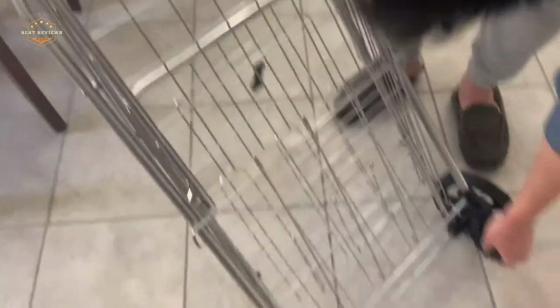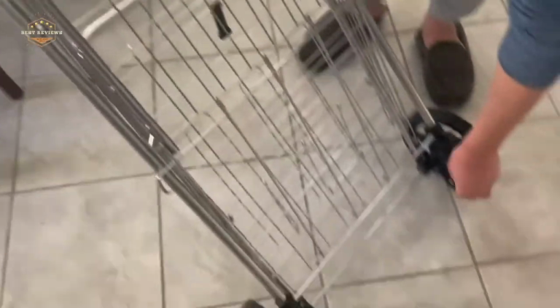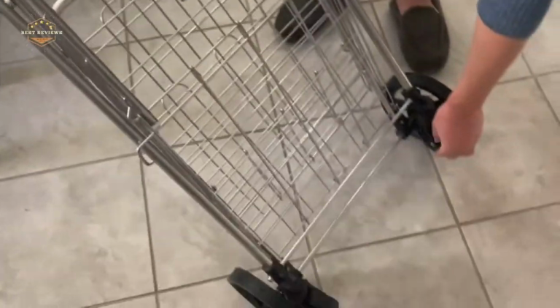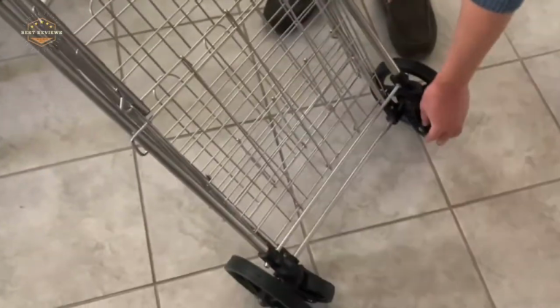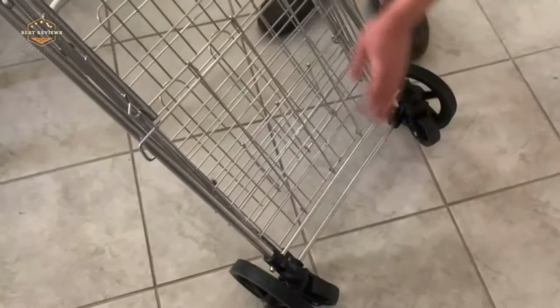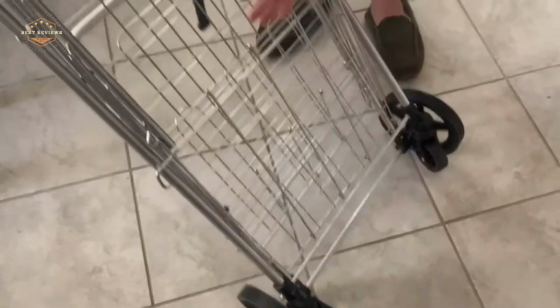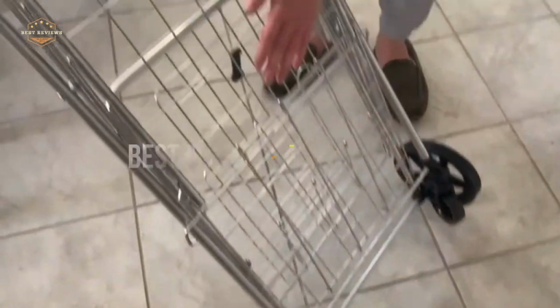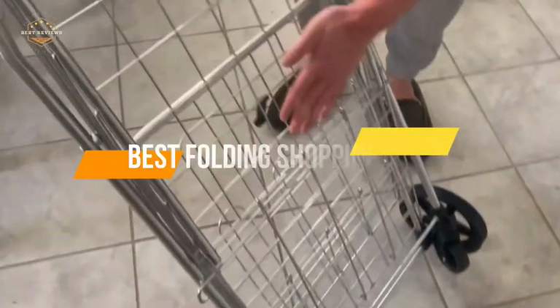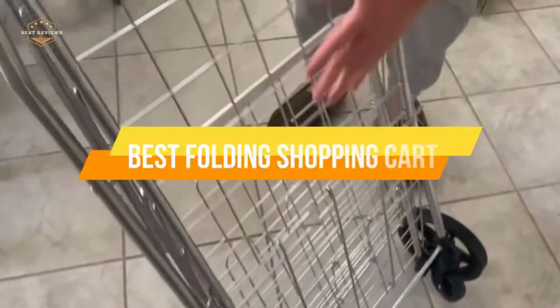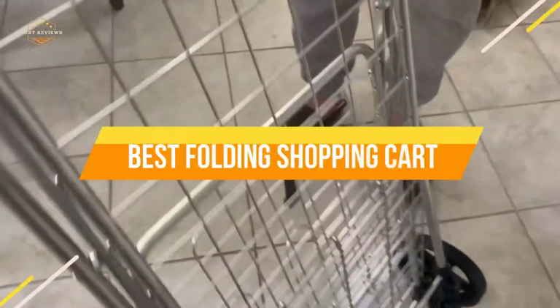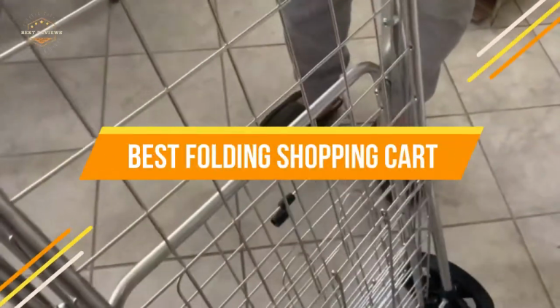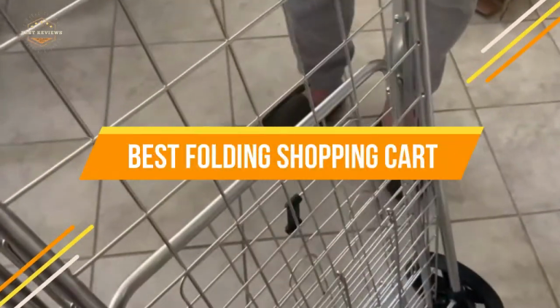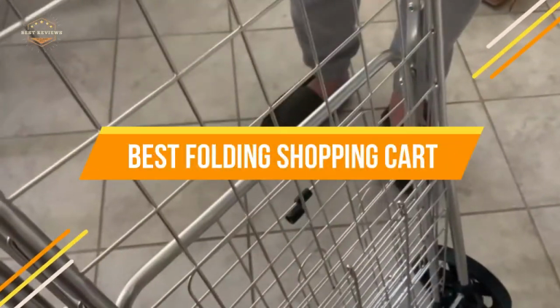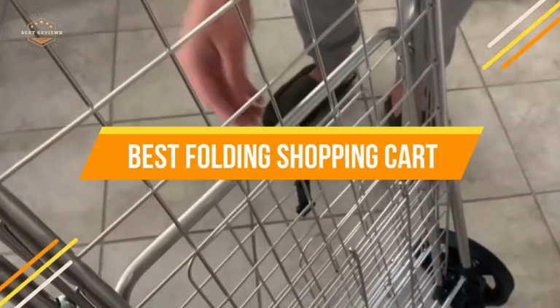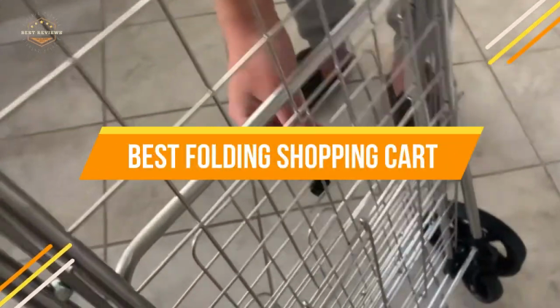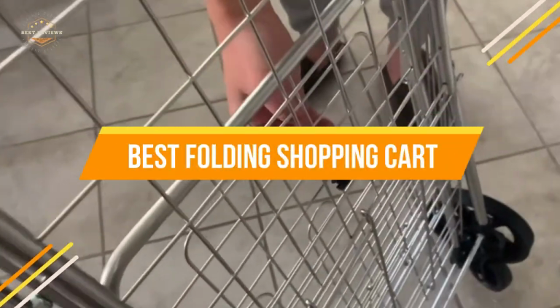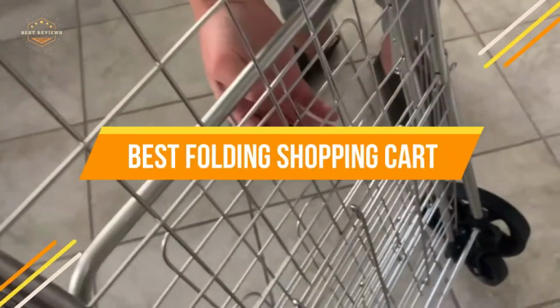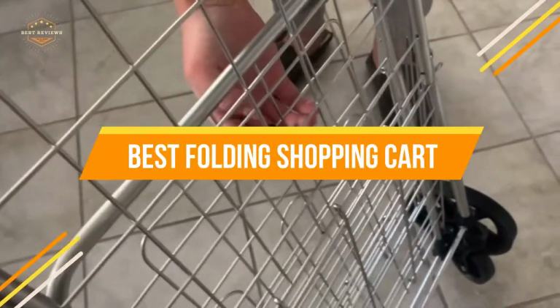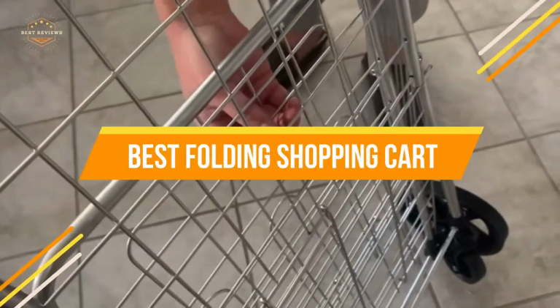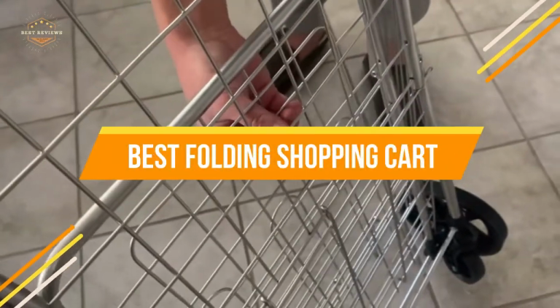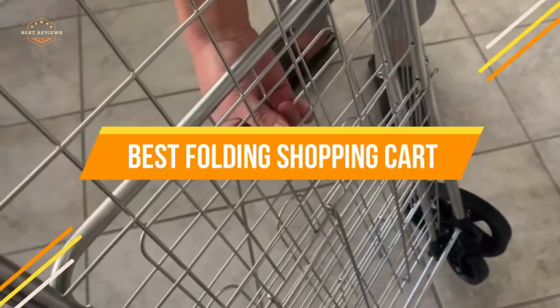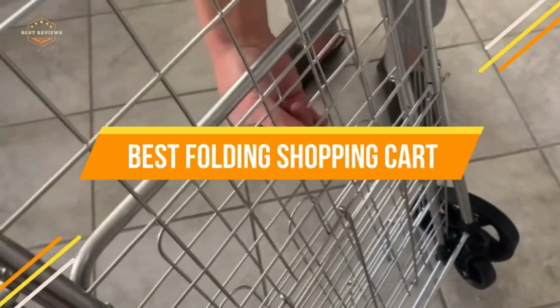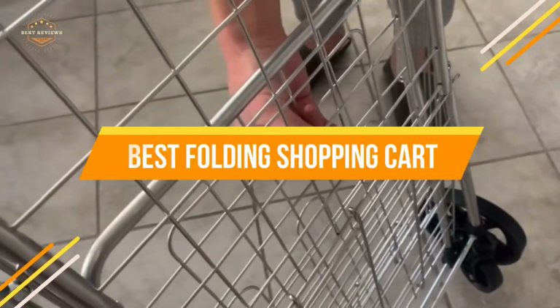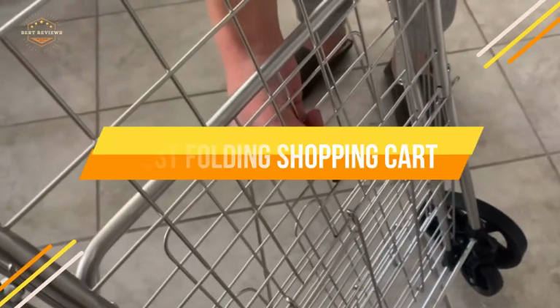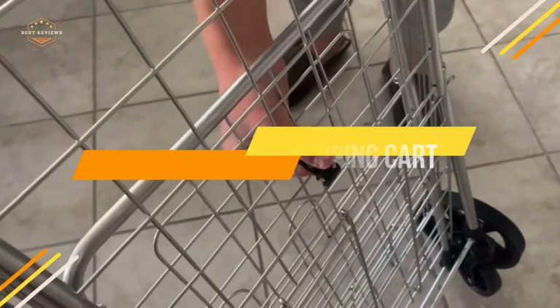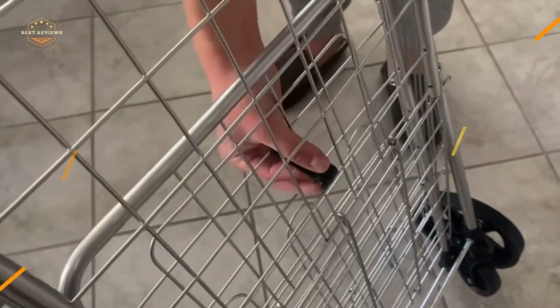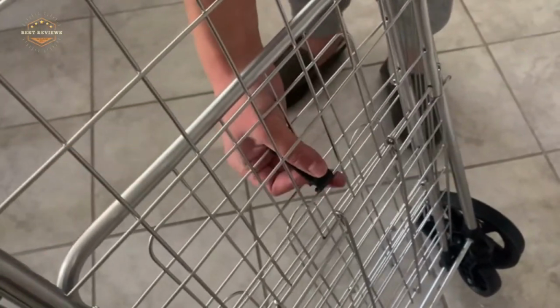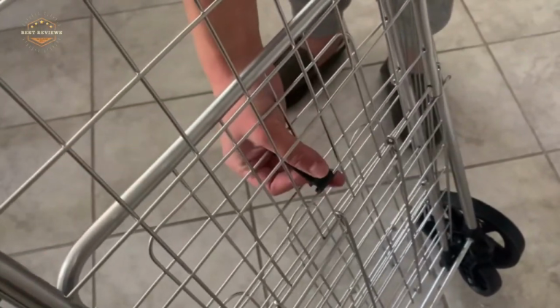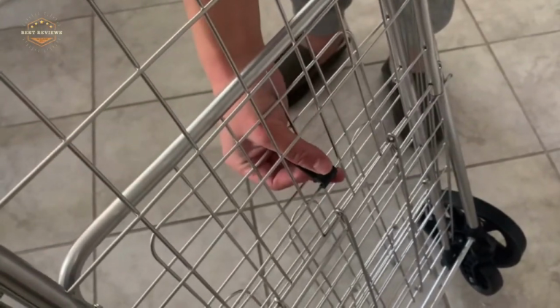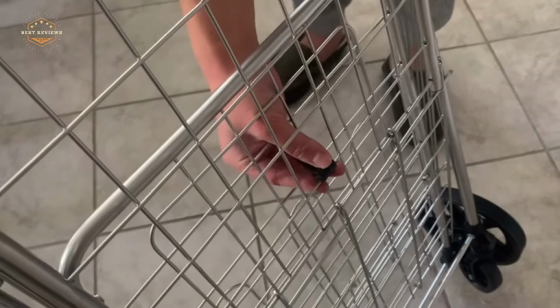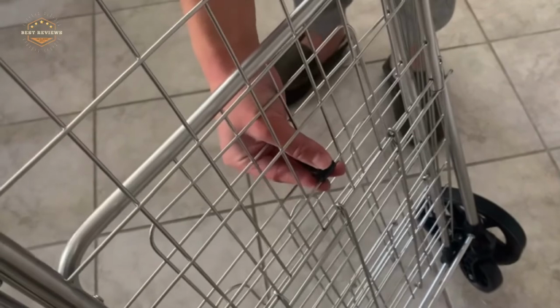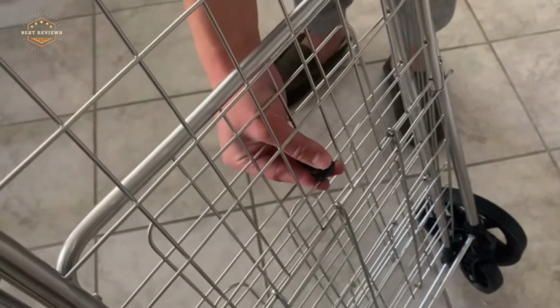In today's video, we will show you the top 5 best folding shopping carts. So, let's get started.